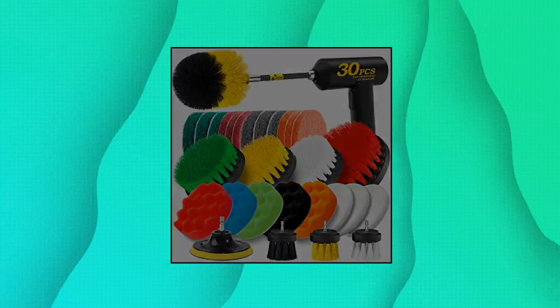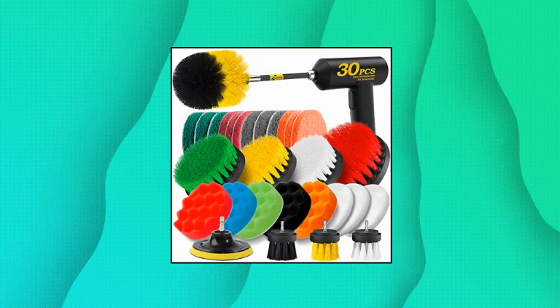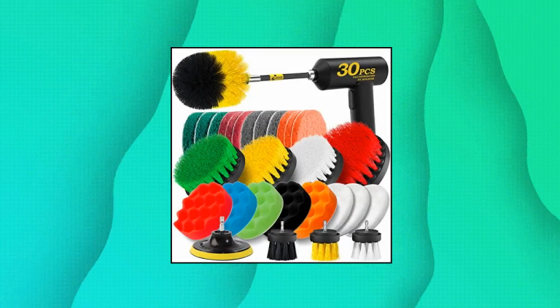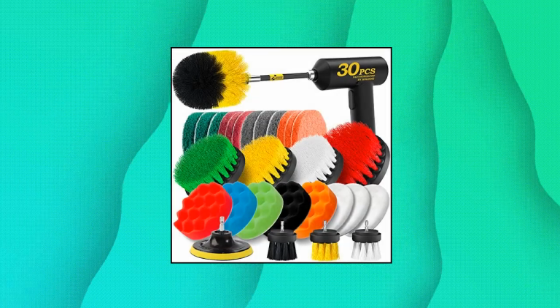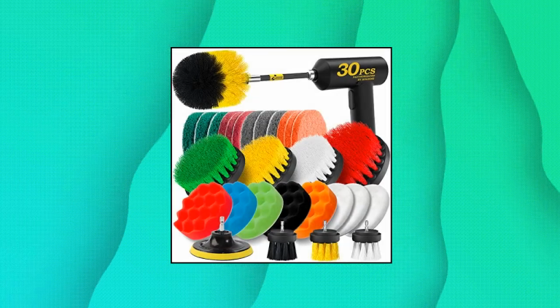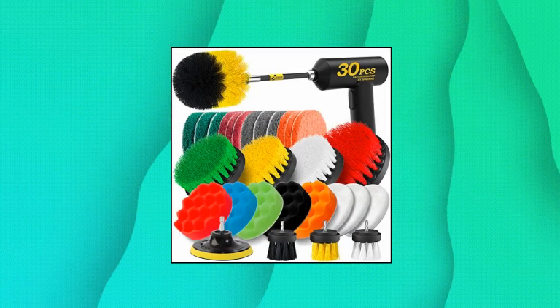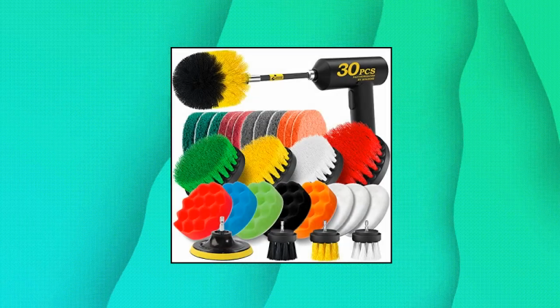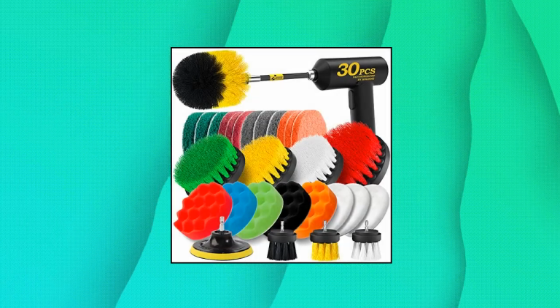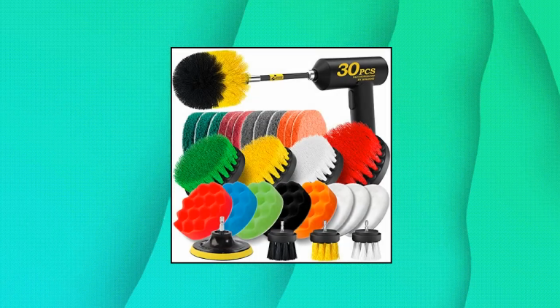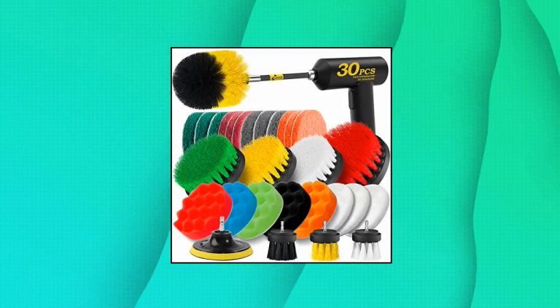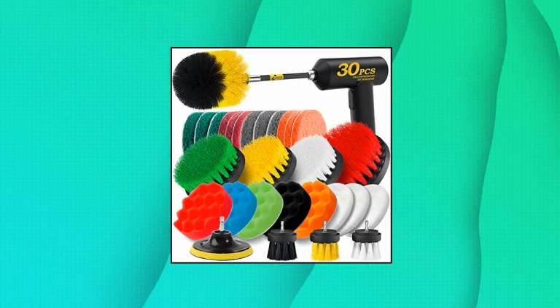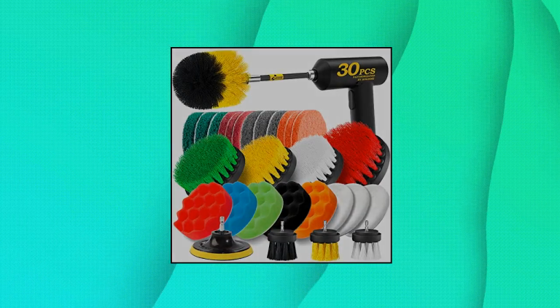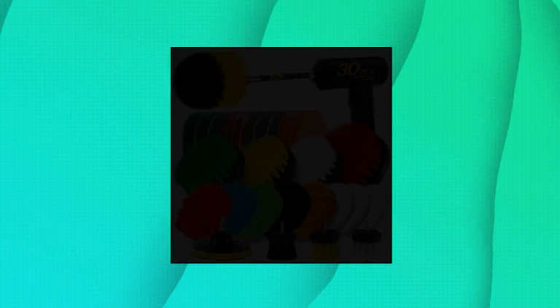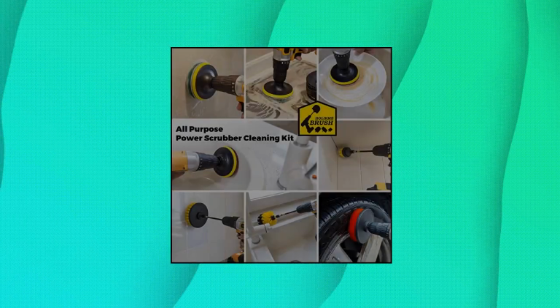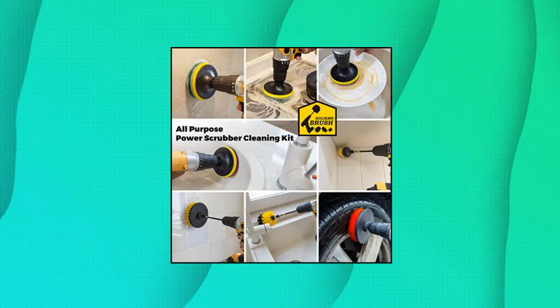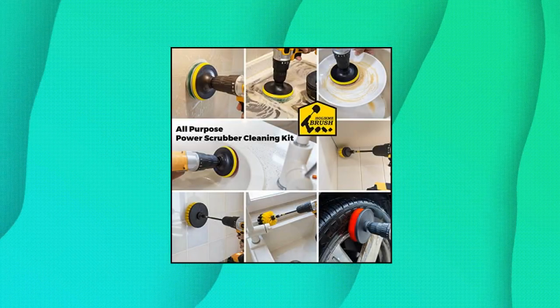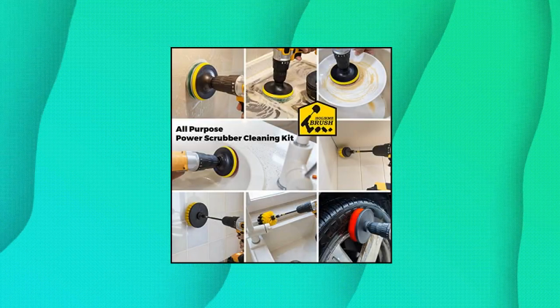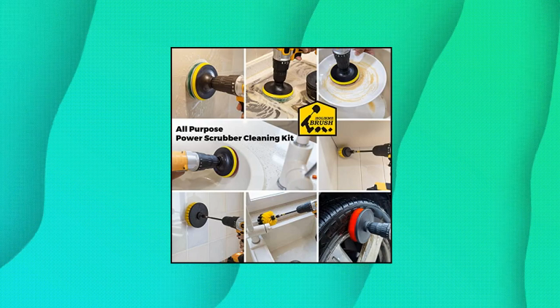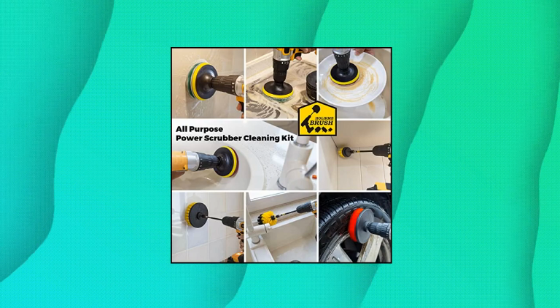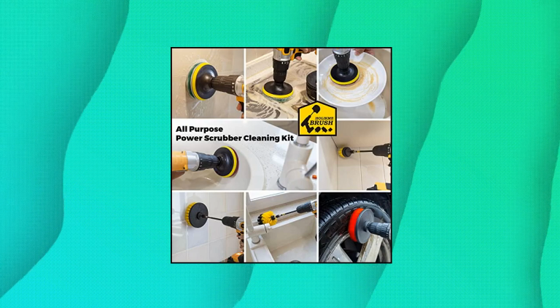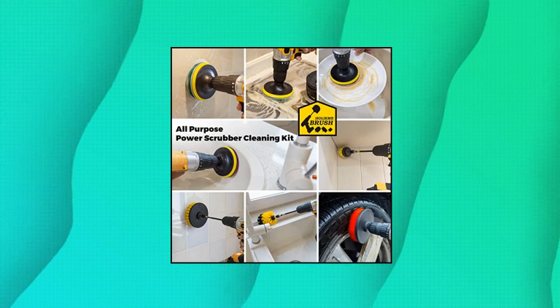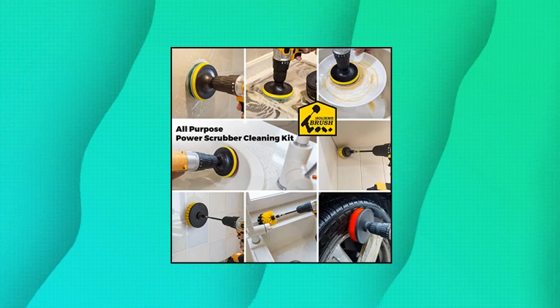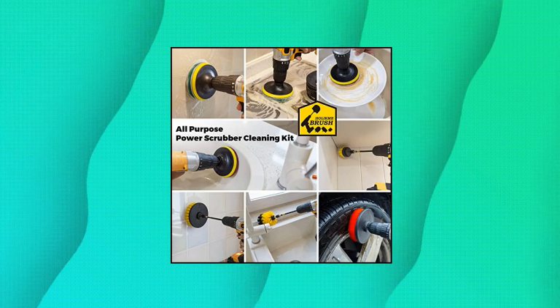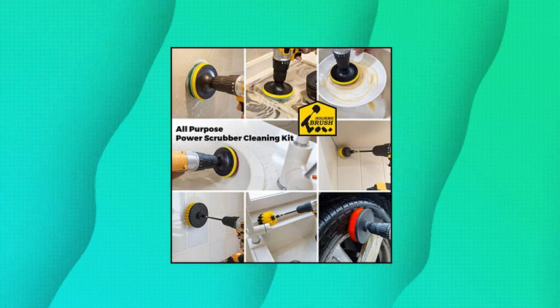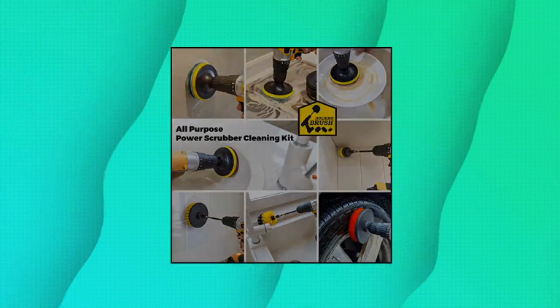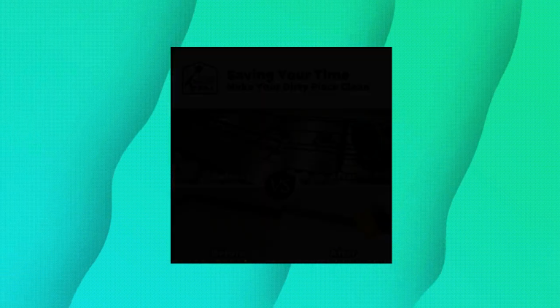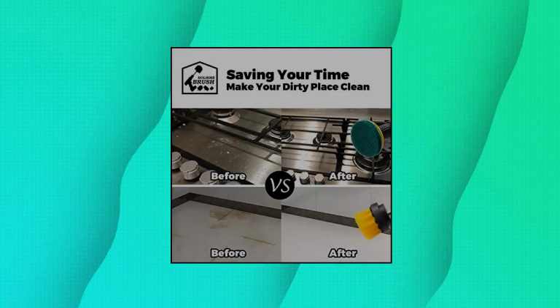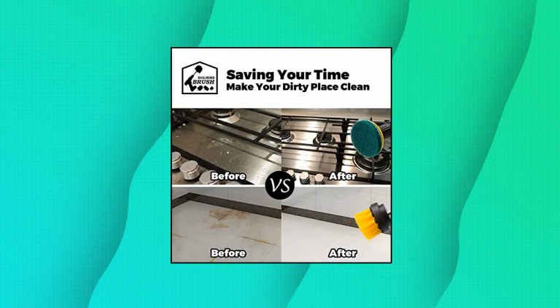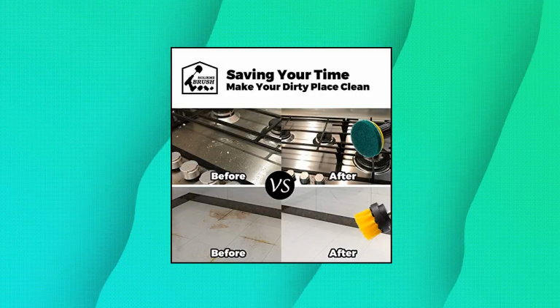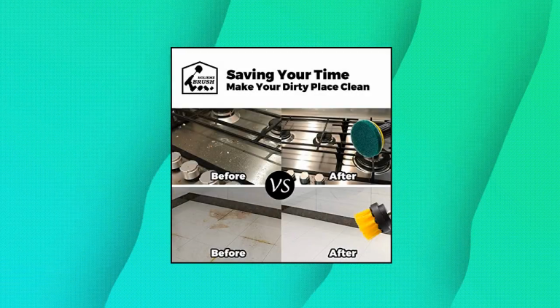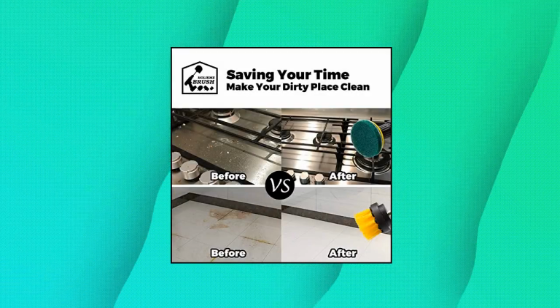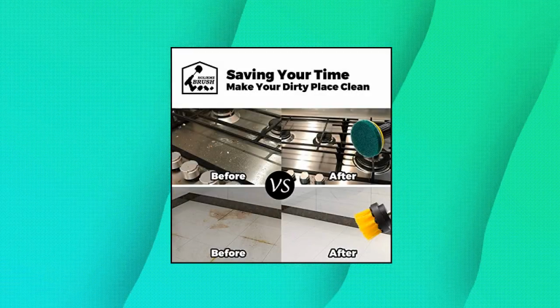Holikme 30-piece drill brush attachment set — 30-piece drill cleaning attachment set with brush and scouring pads.